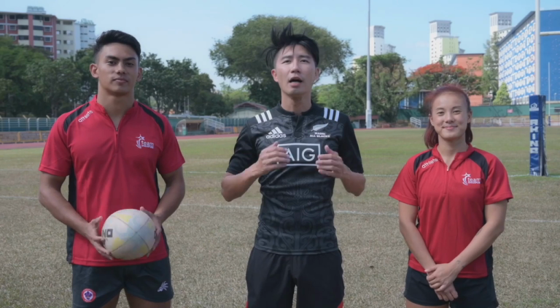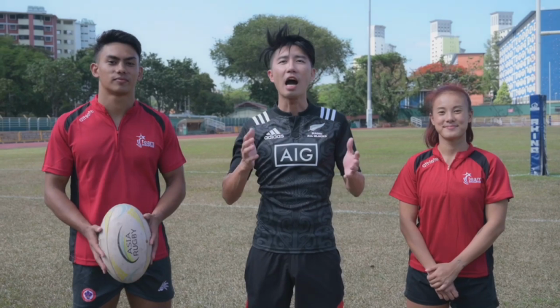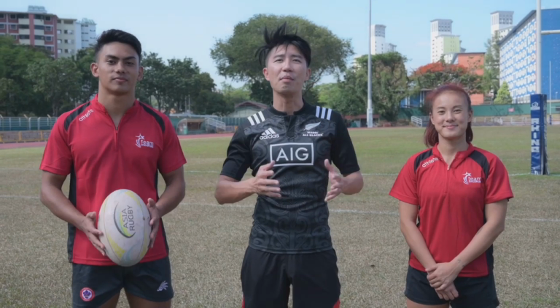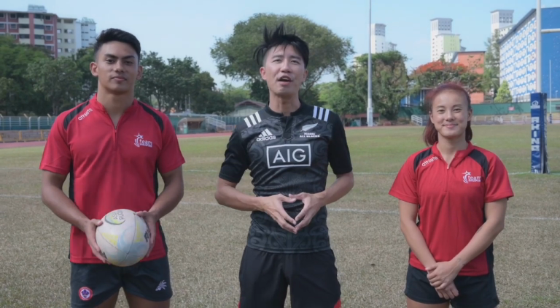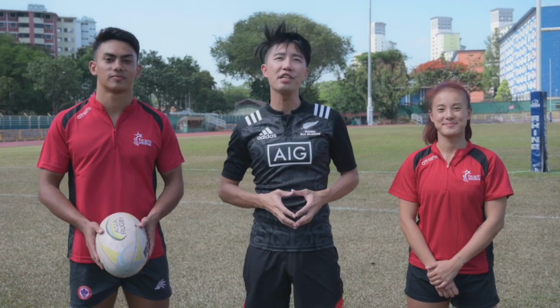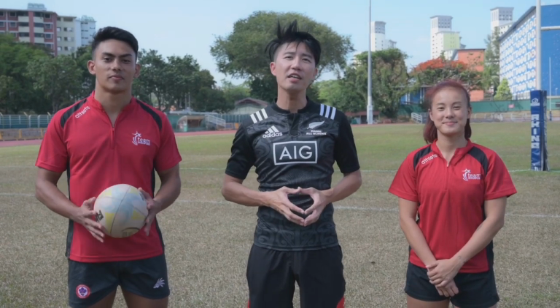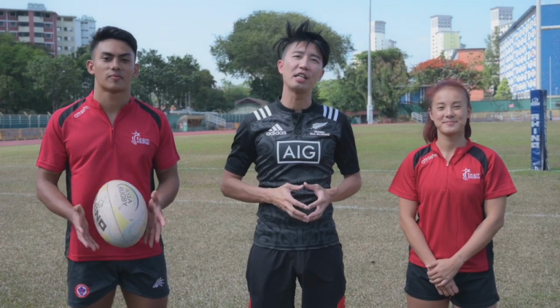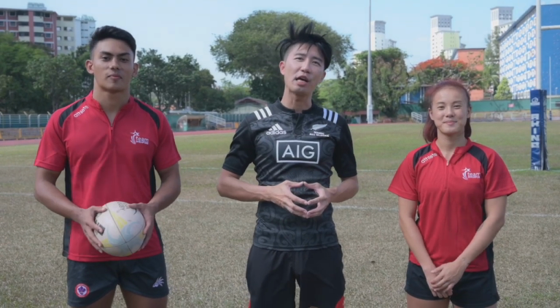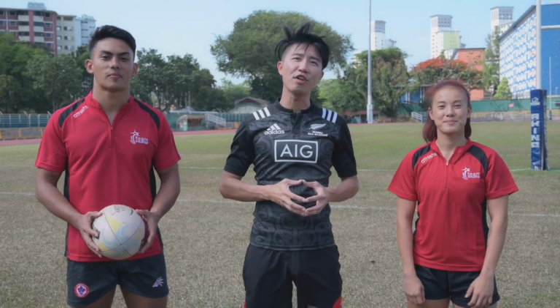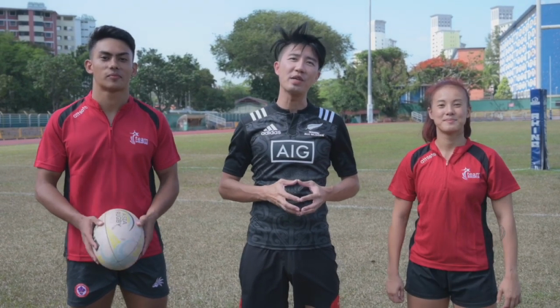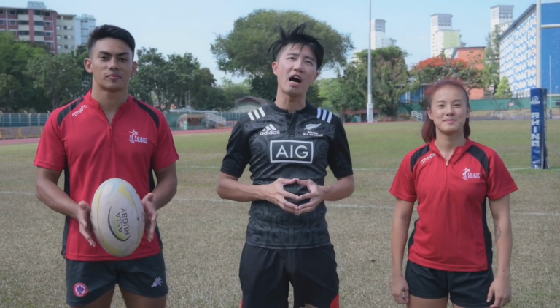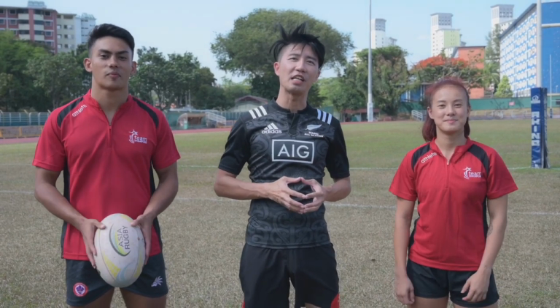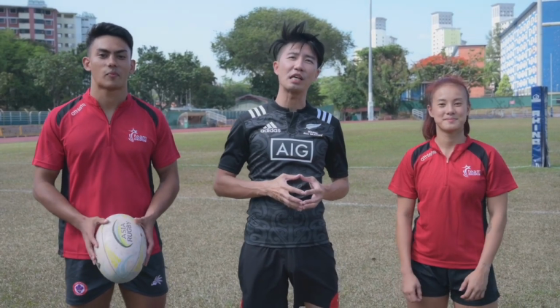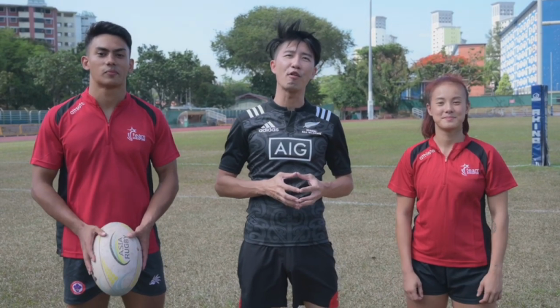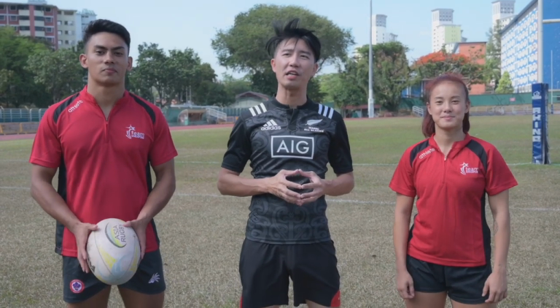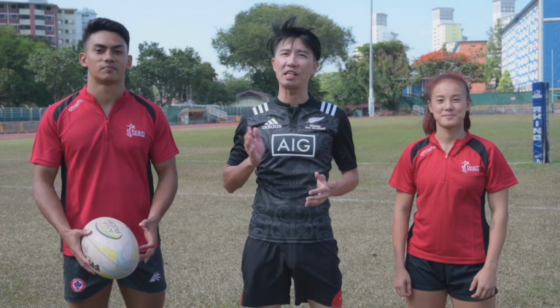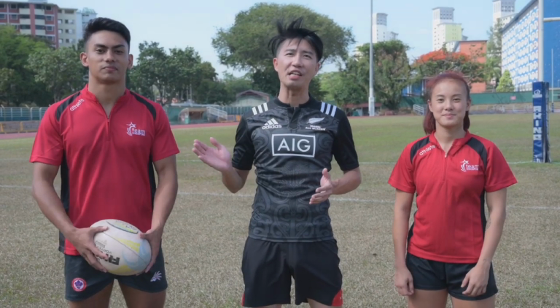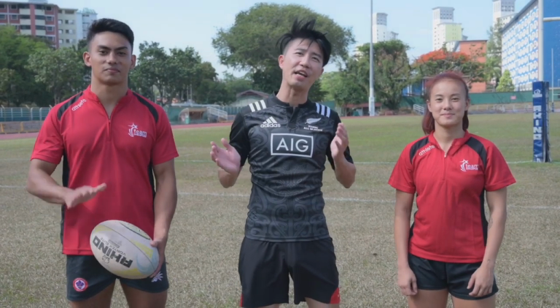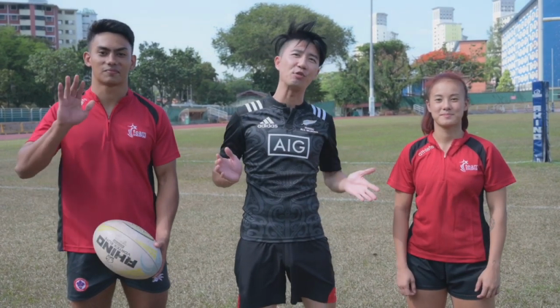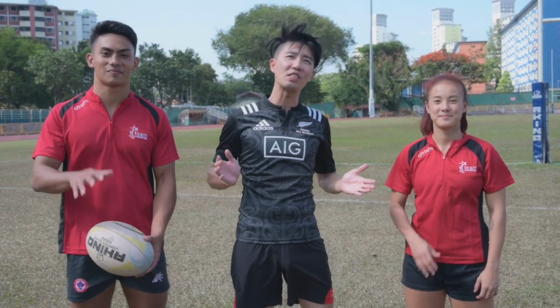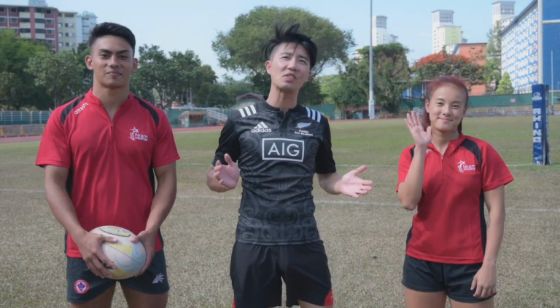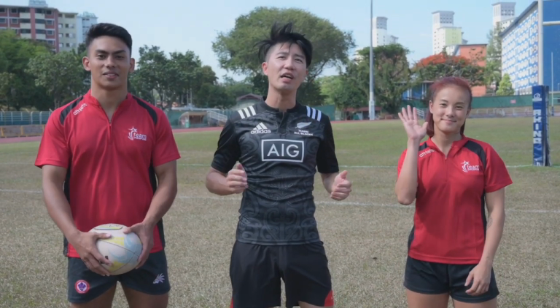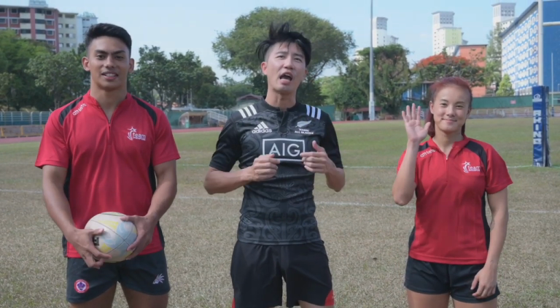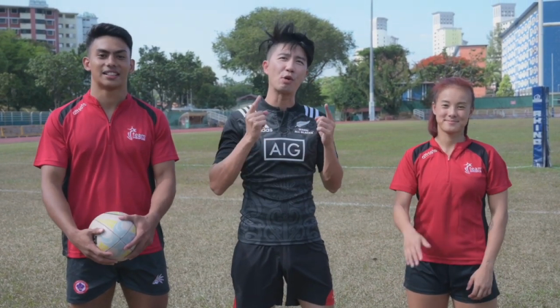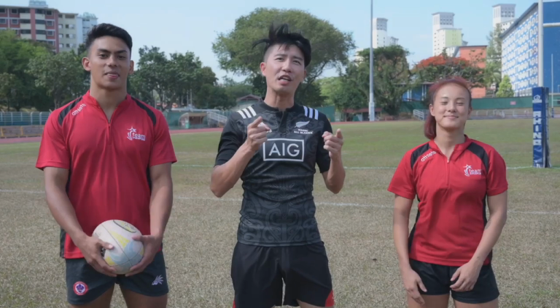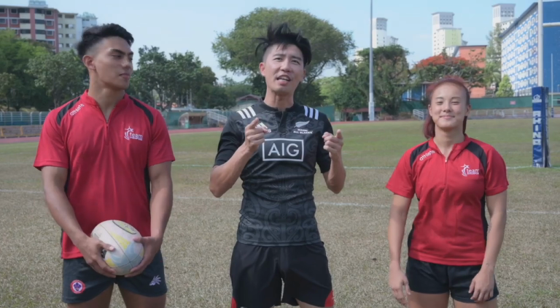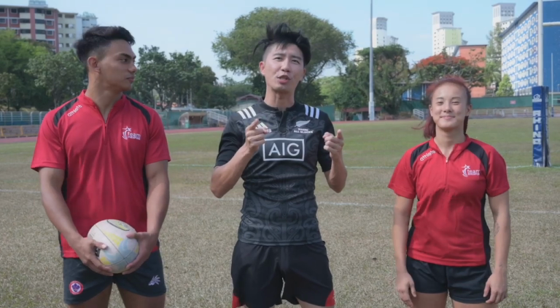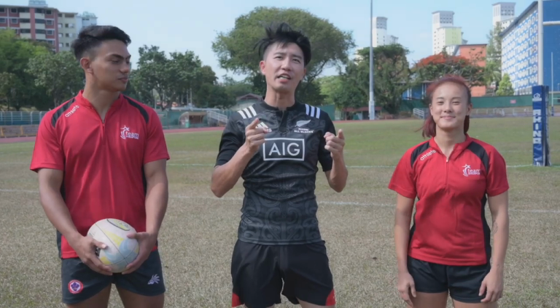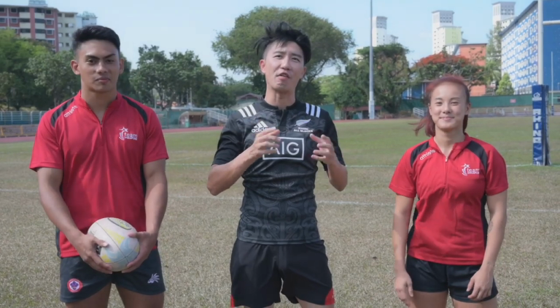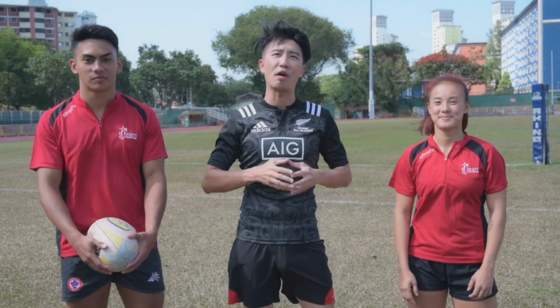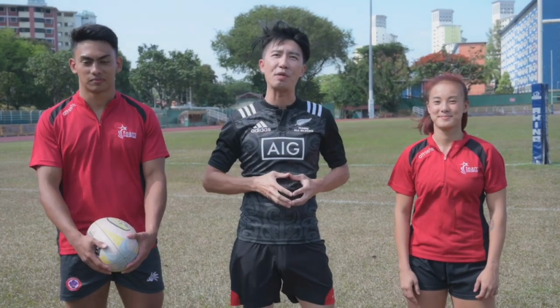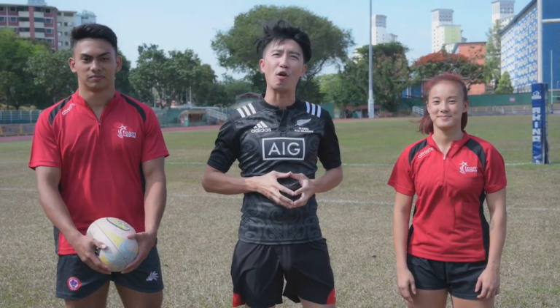Hi, I'm Gary Young, and today with me are Team Singapore Ruggers Adam and Eunice, and we're gonna learn how to kick a rugby ball.